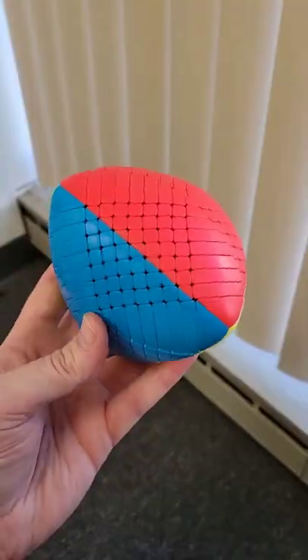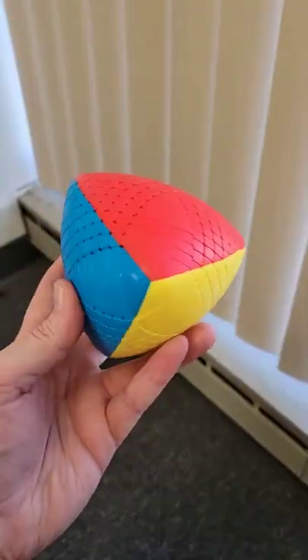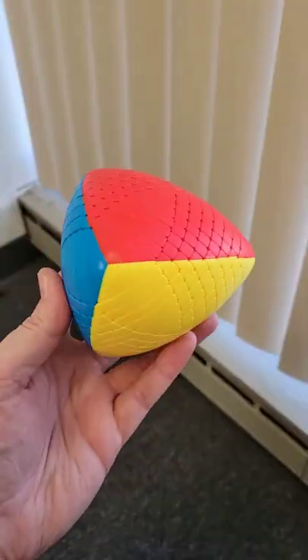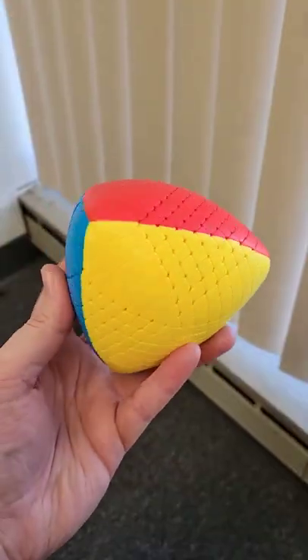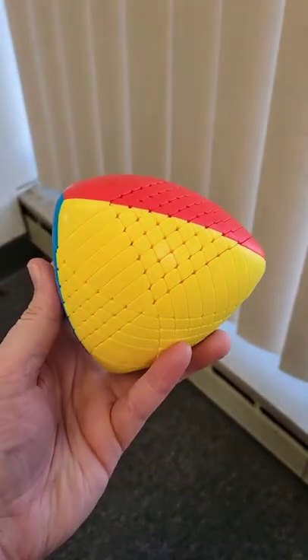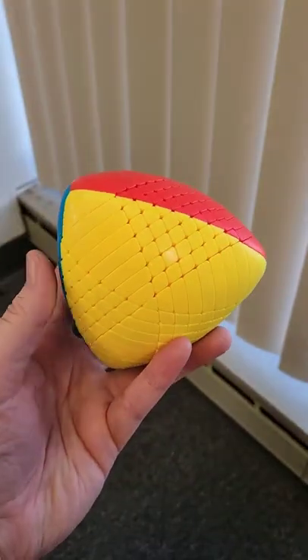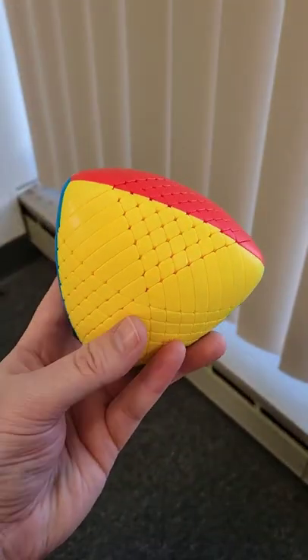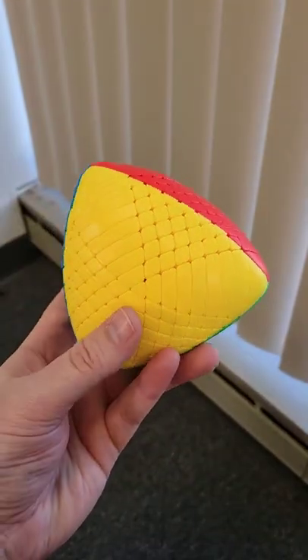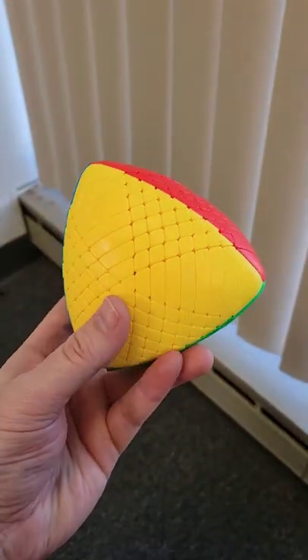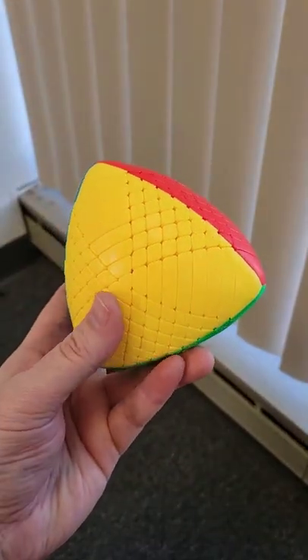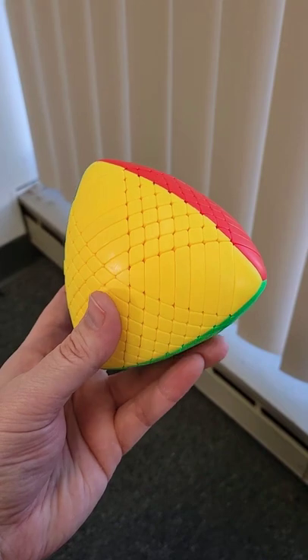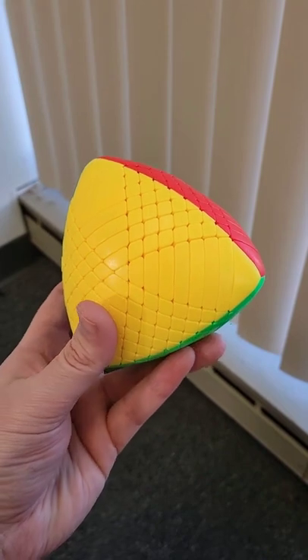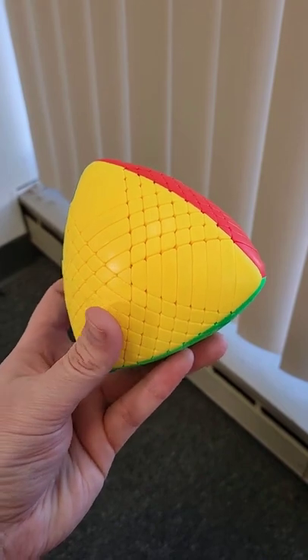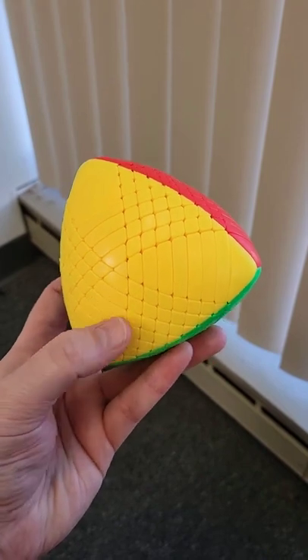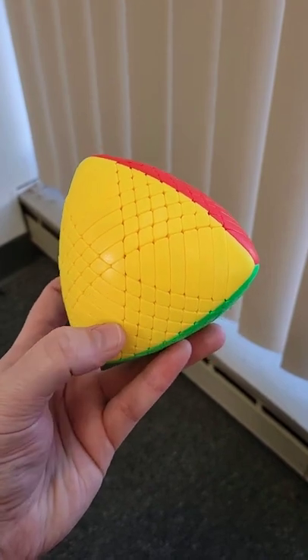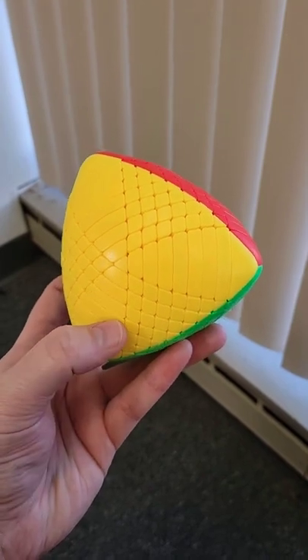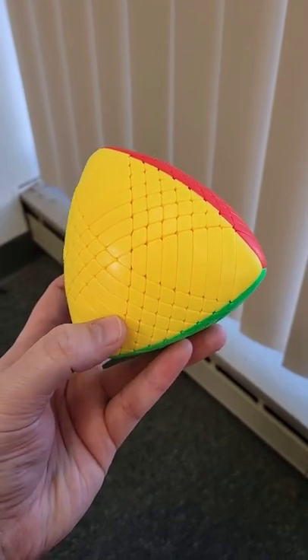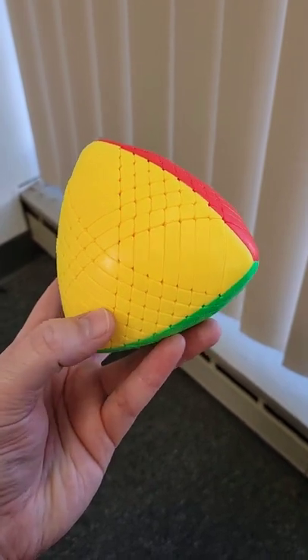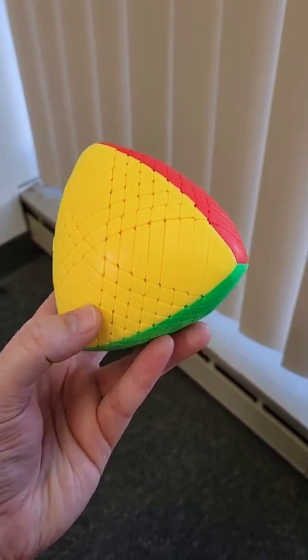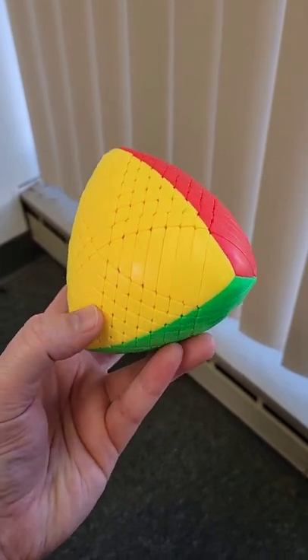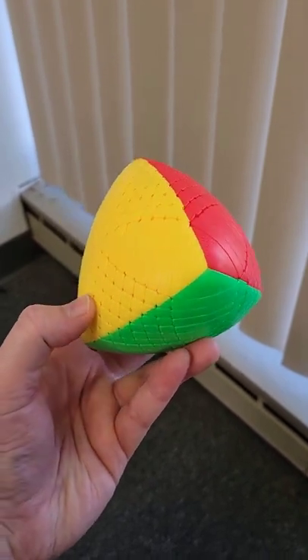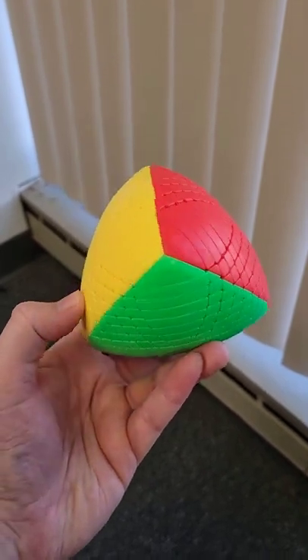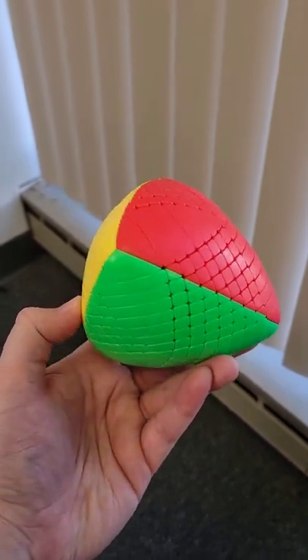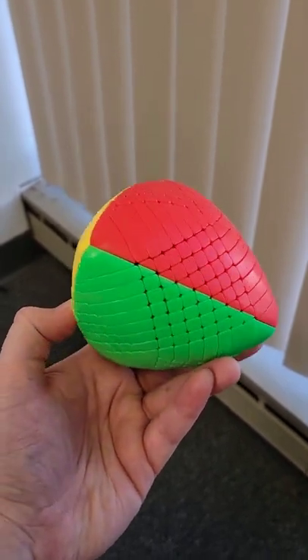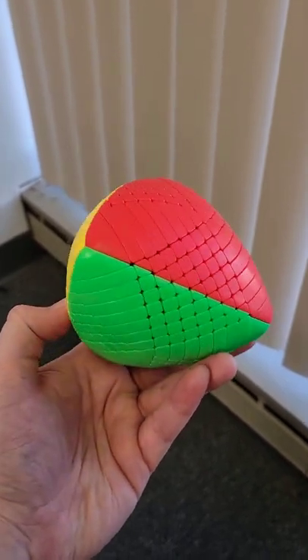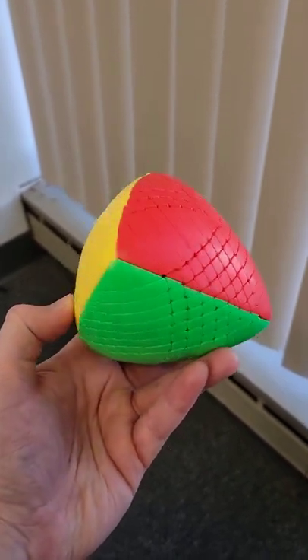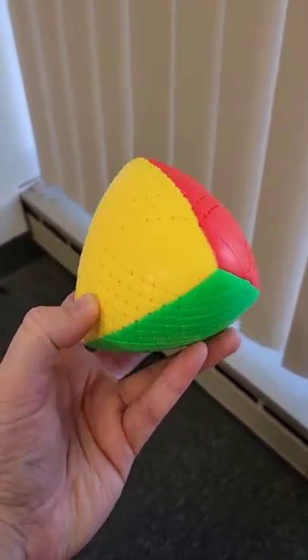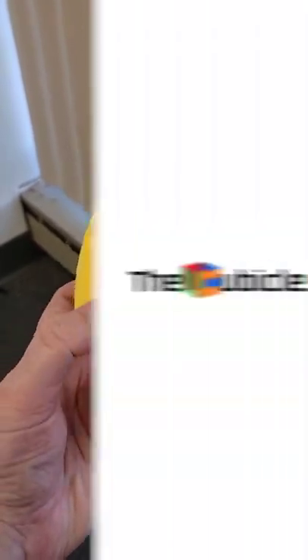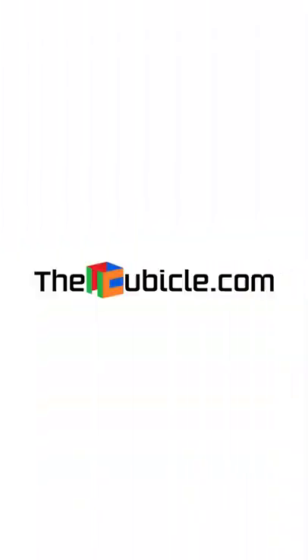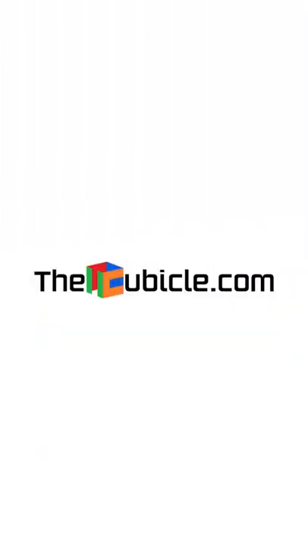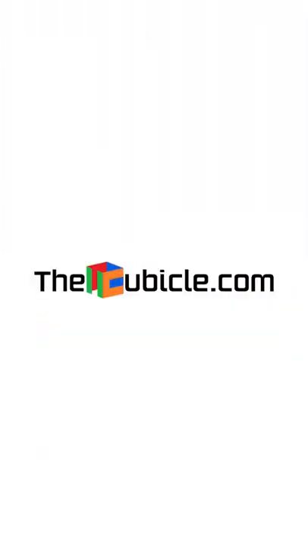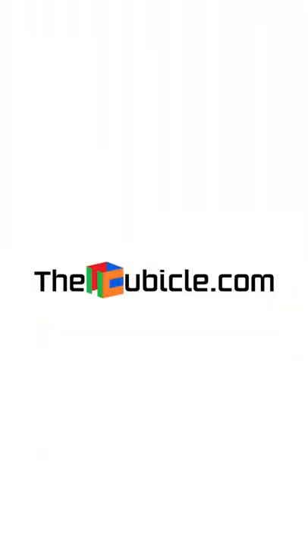All of that stuff makes these puzzles quite the challenge. So if you're interested, you can find them at thecubicle.com.